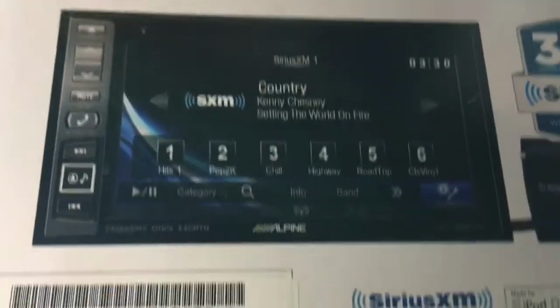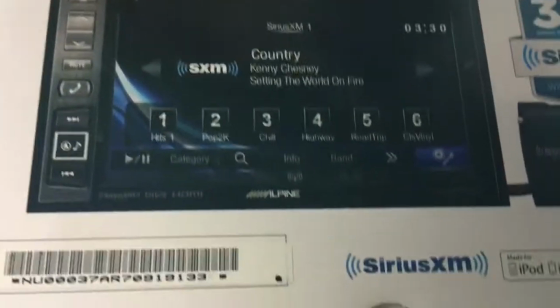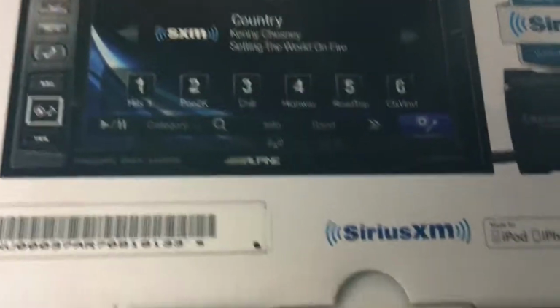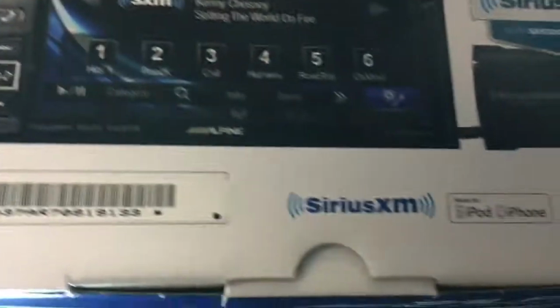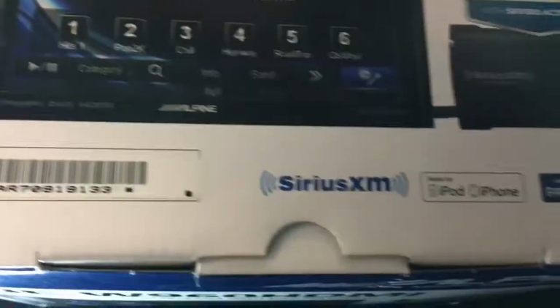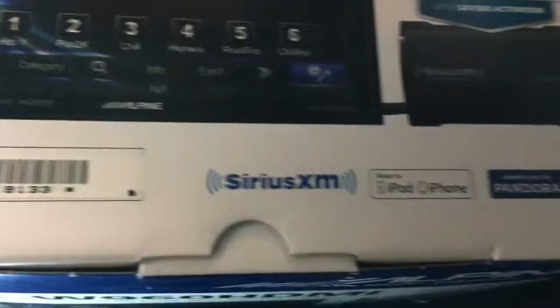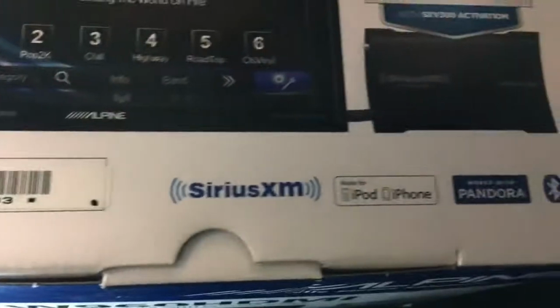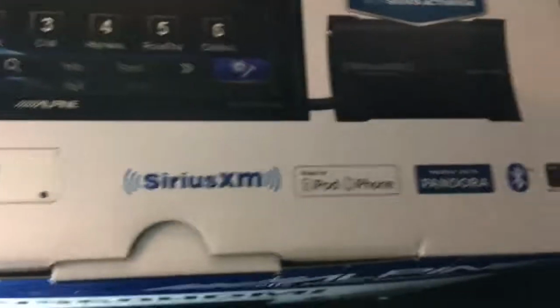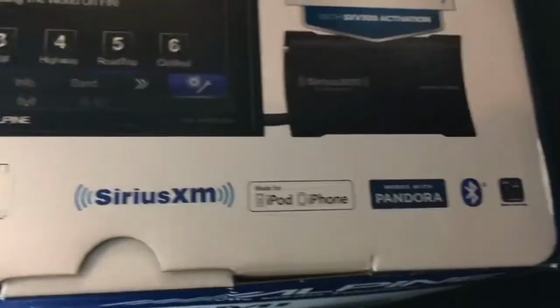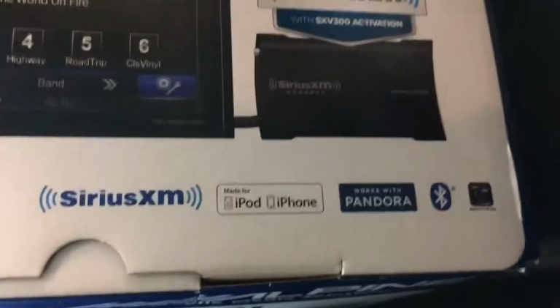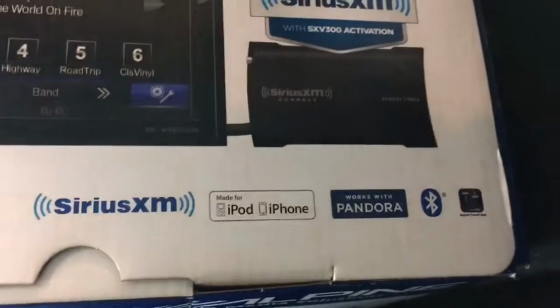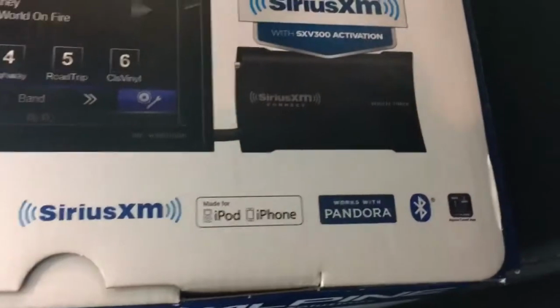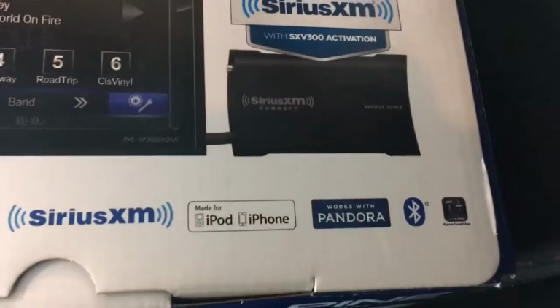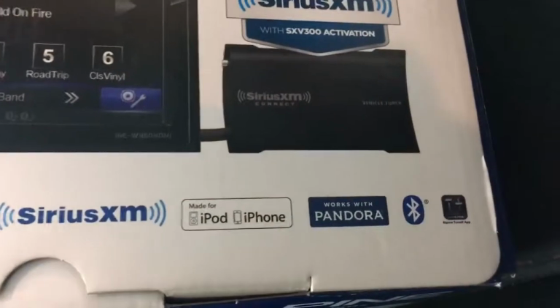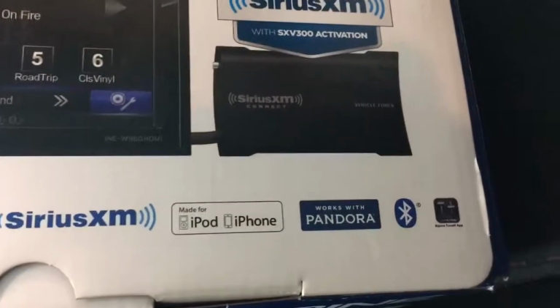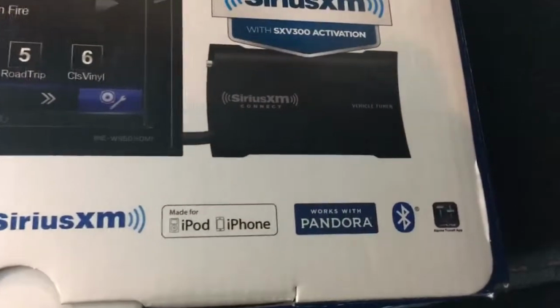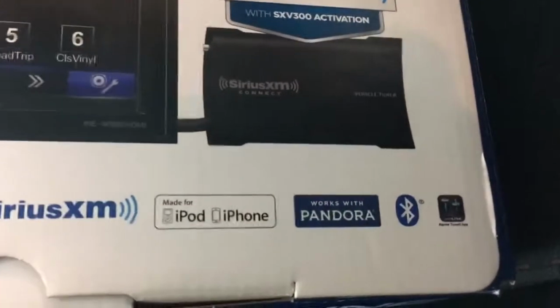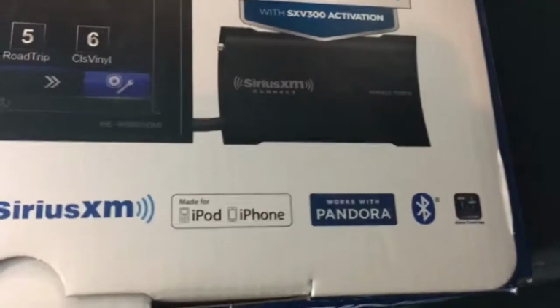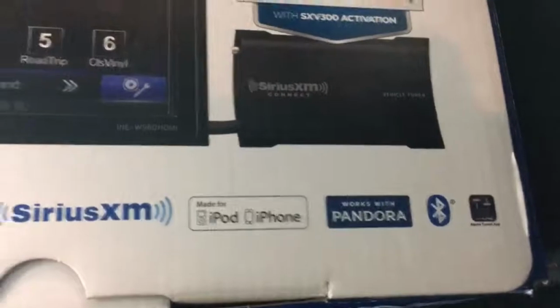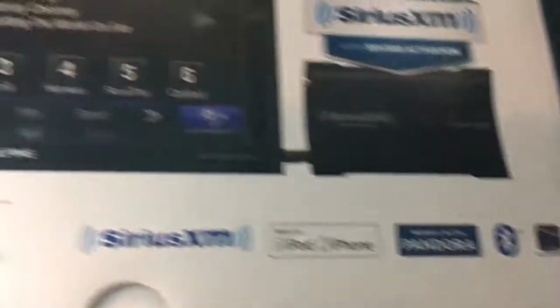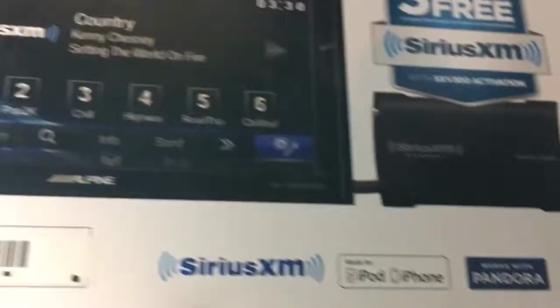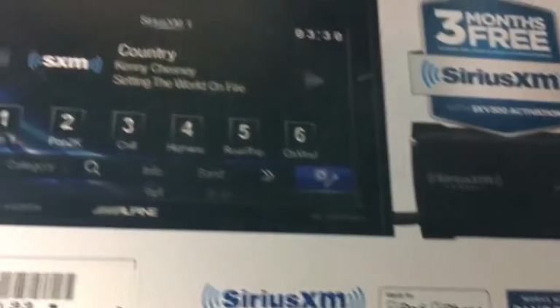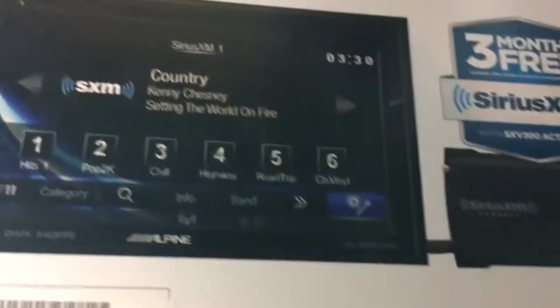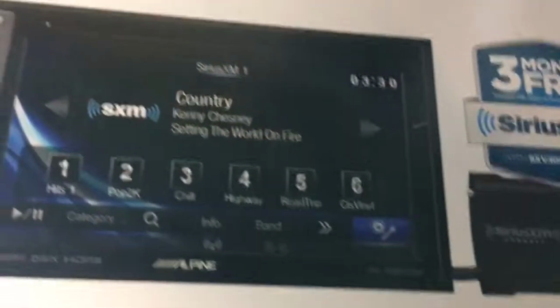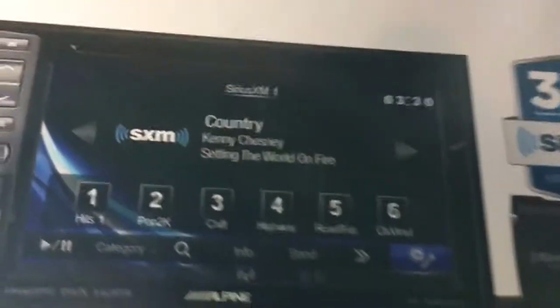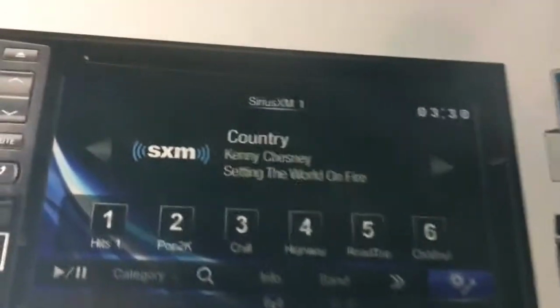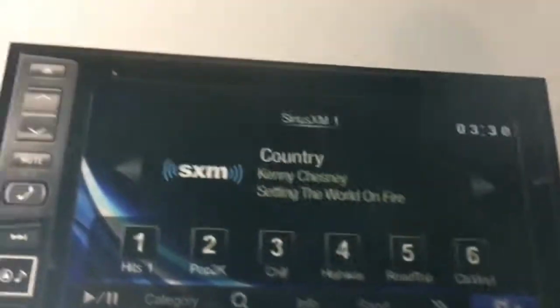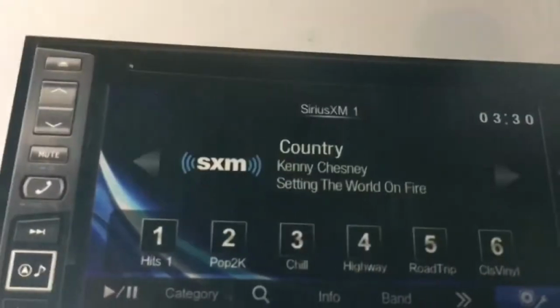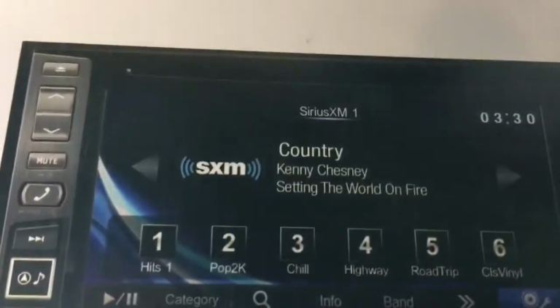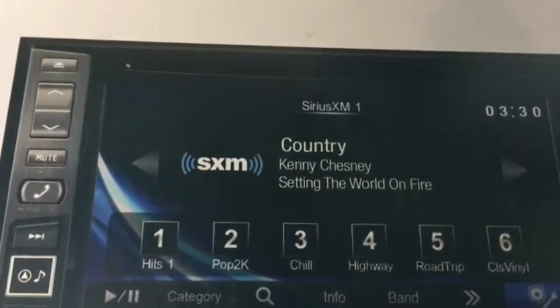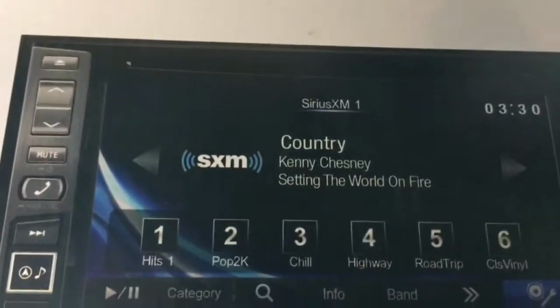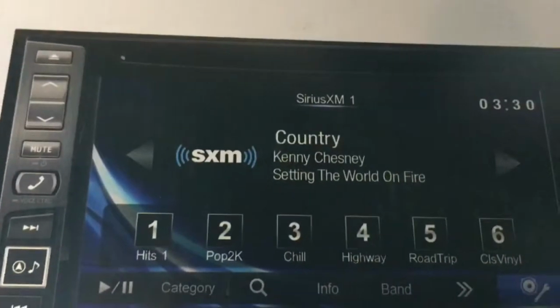Built-in Bluetooth, AM, FM, CD, DVD, and Sirius XM ready.